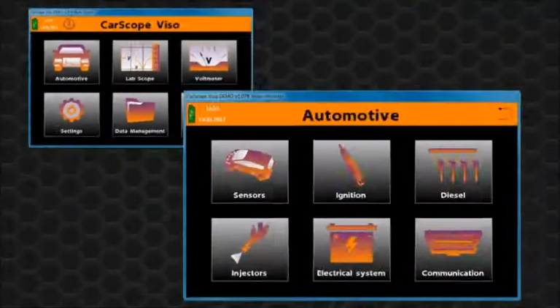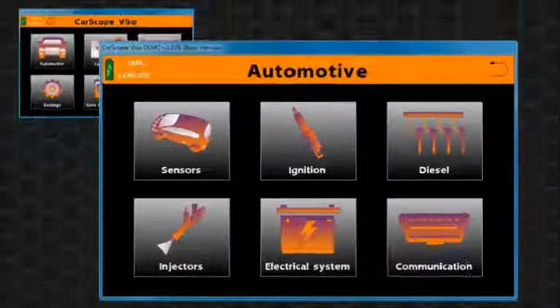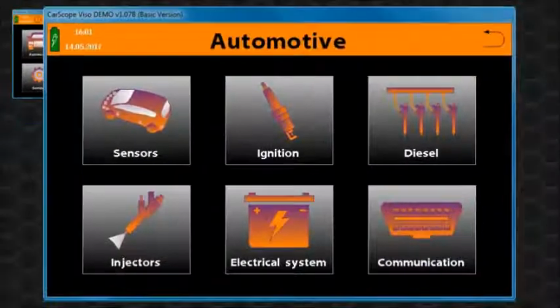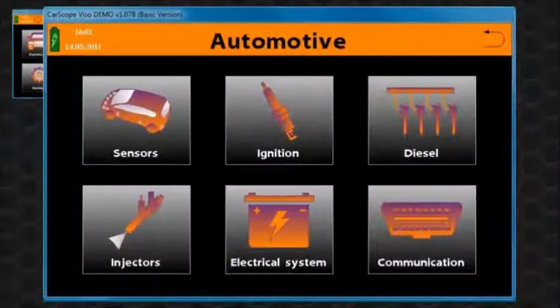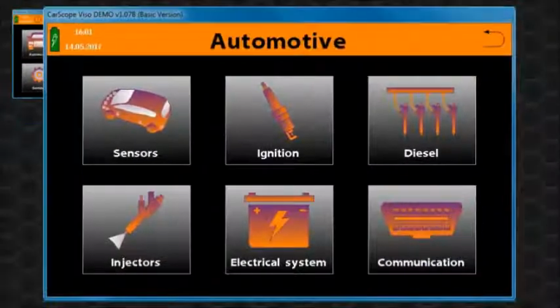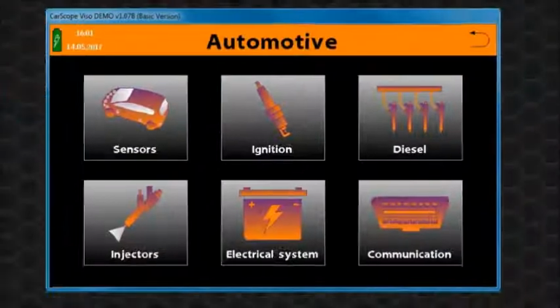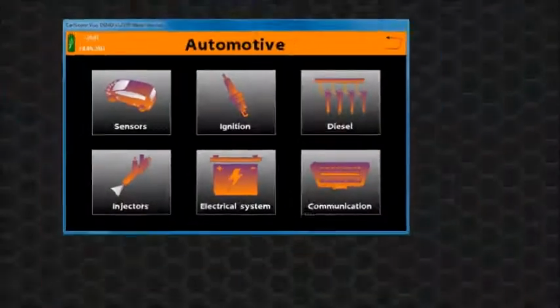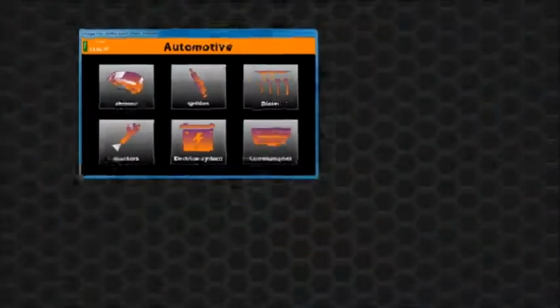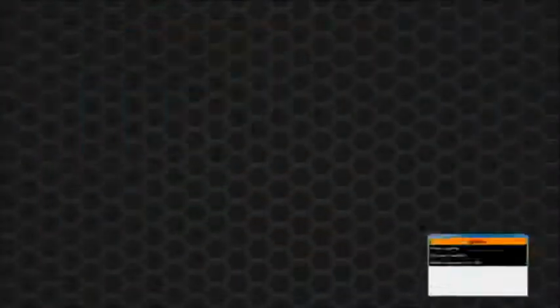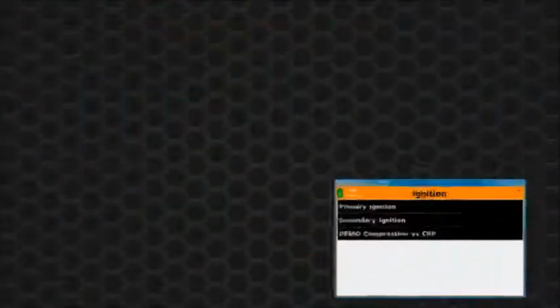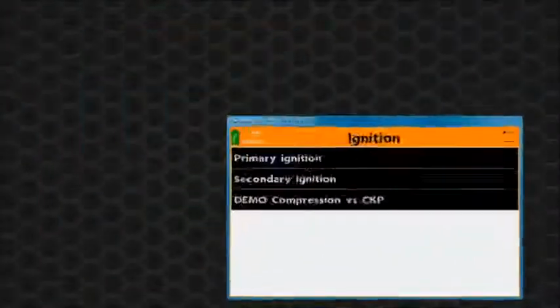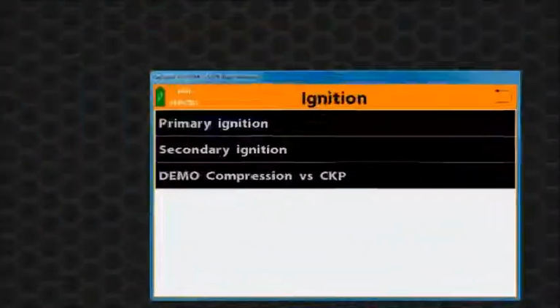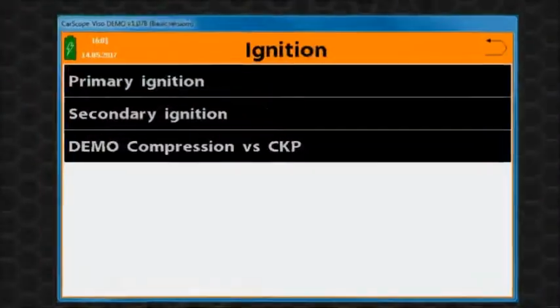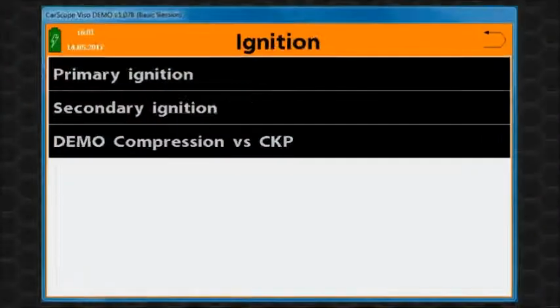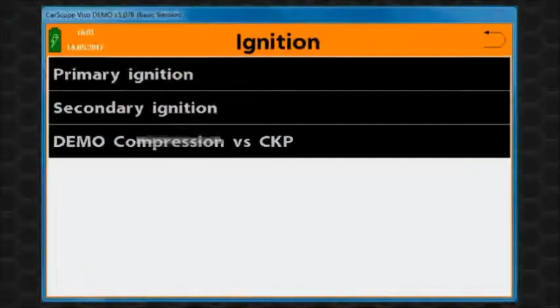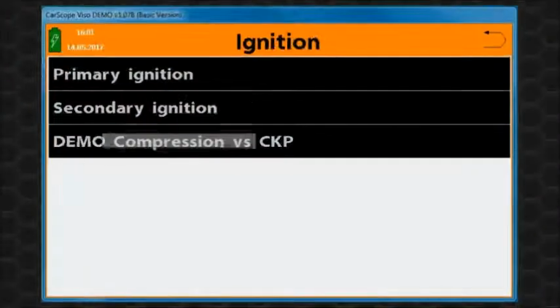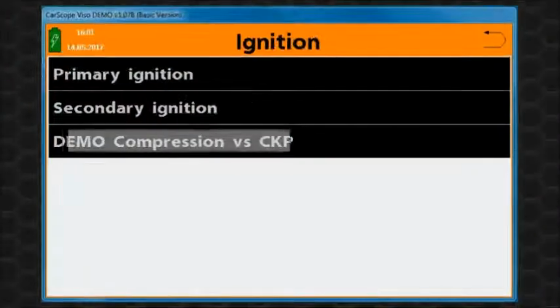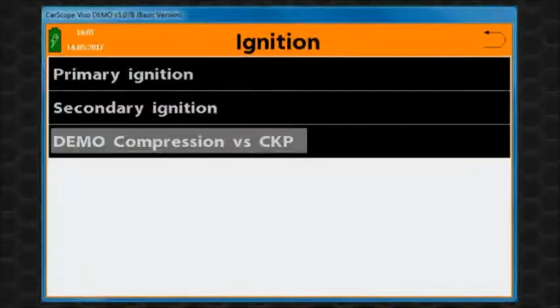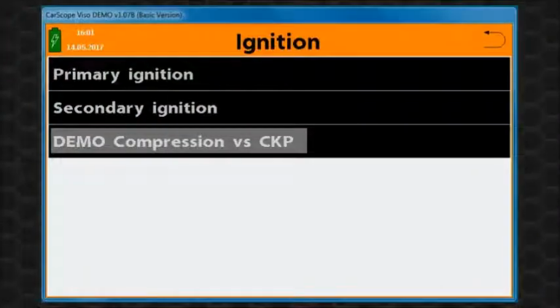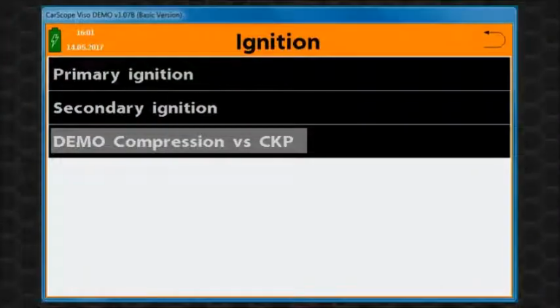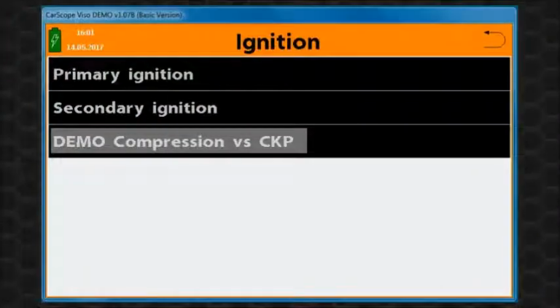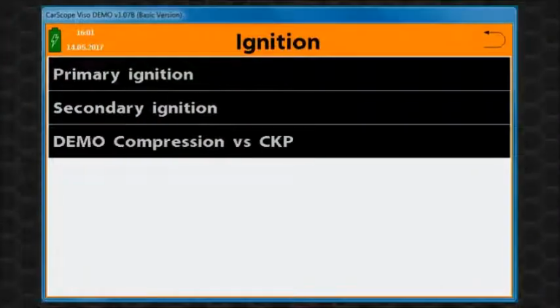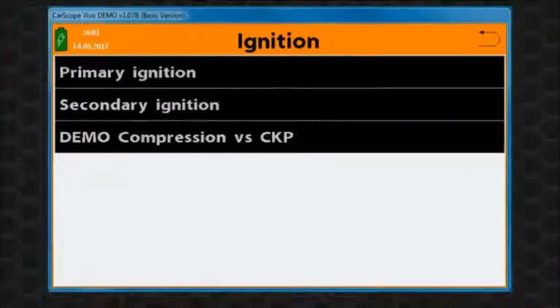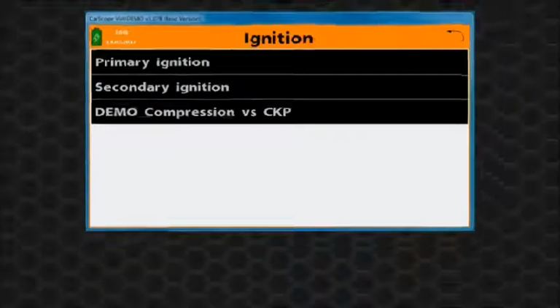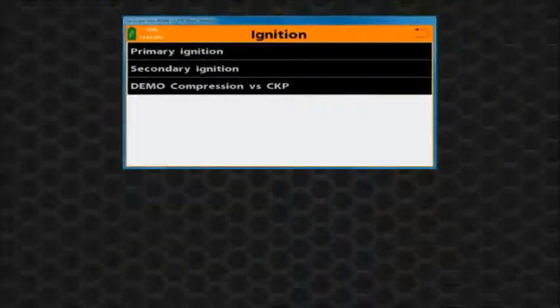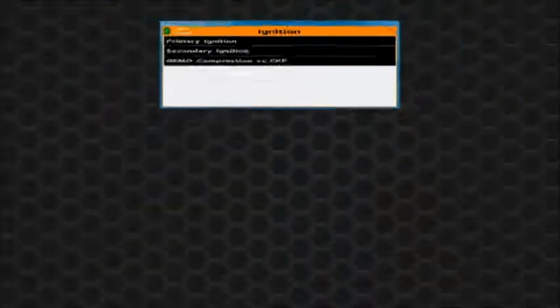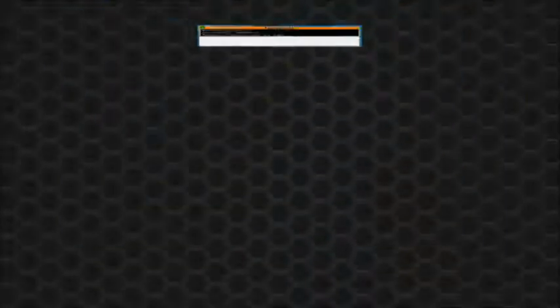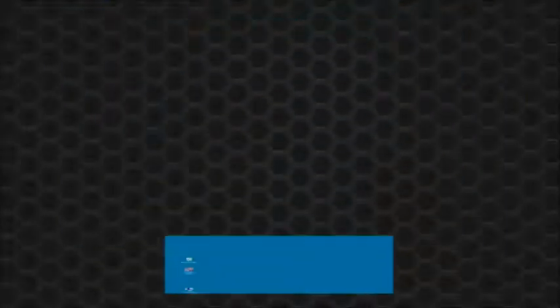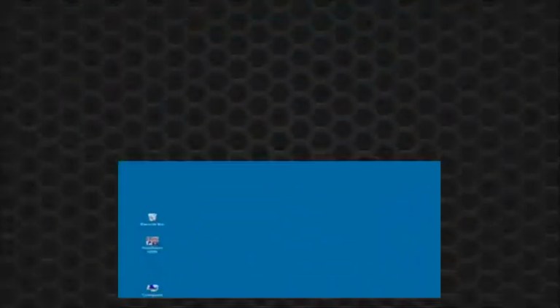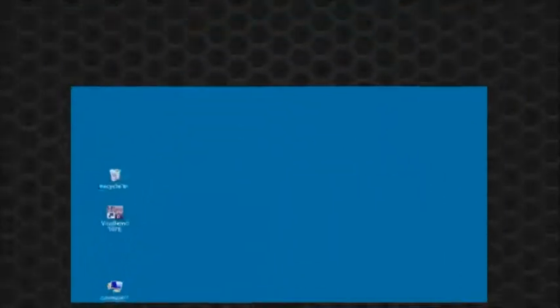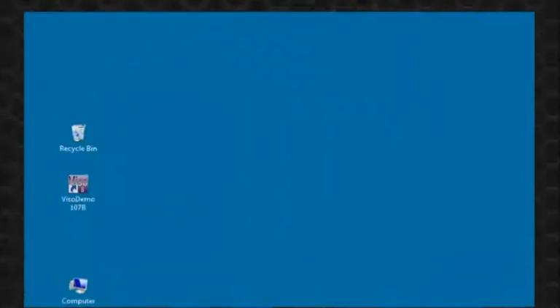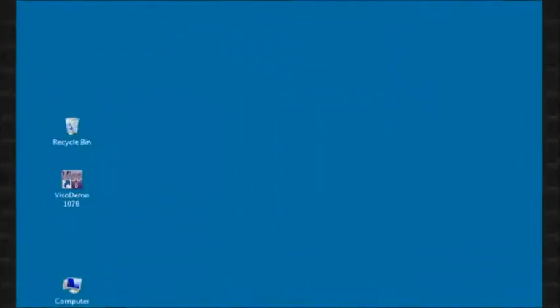This mode has a temporary position in the ignition menu because we will make a comprehensive organization of the automotive function content.